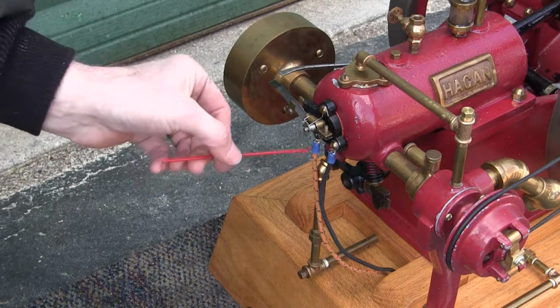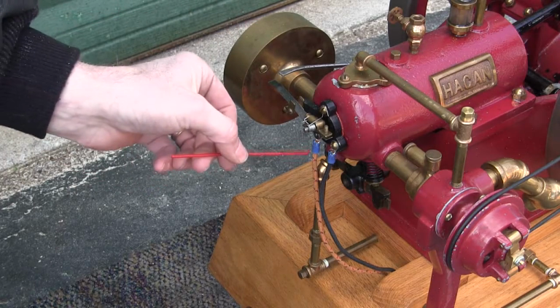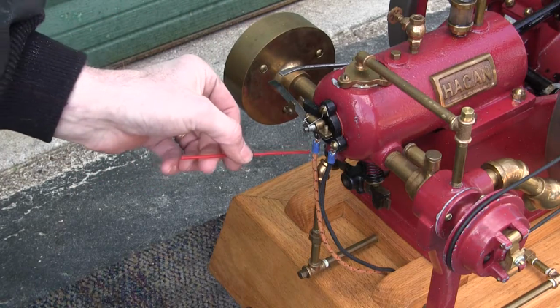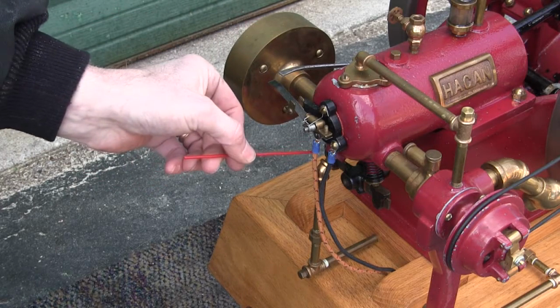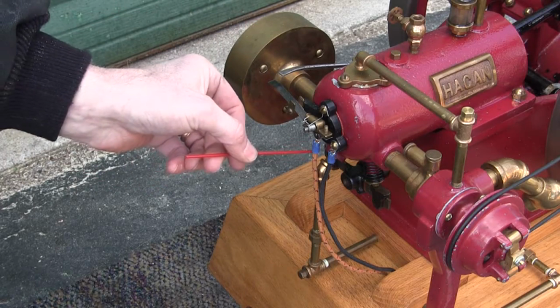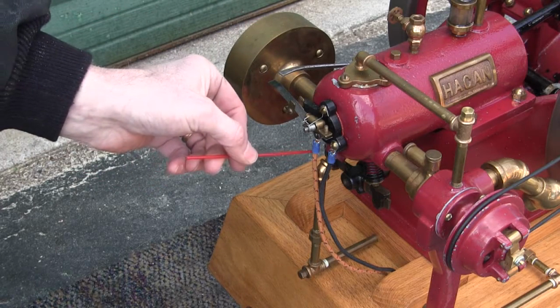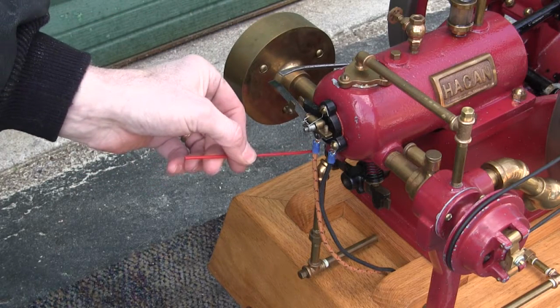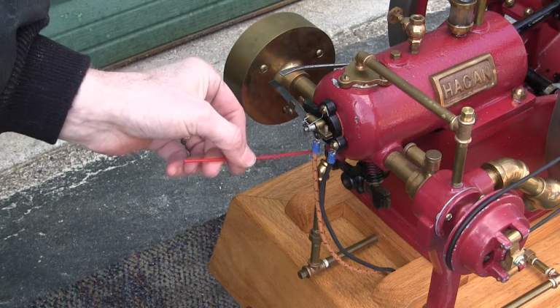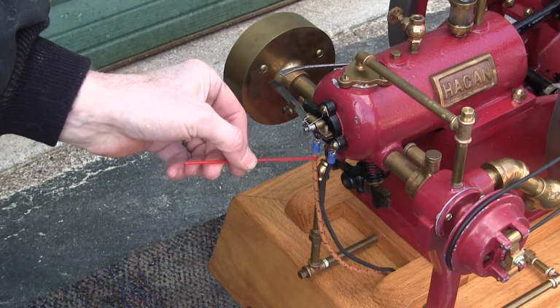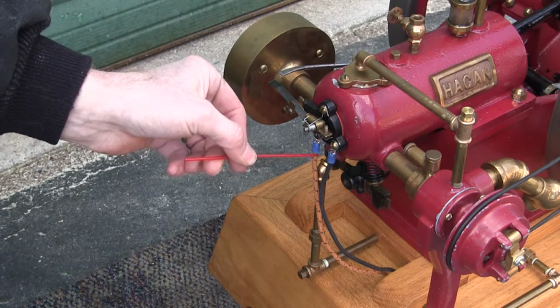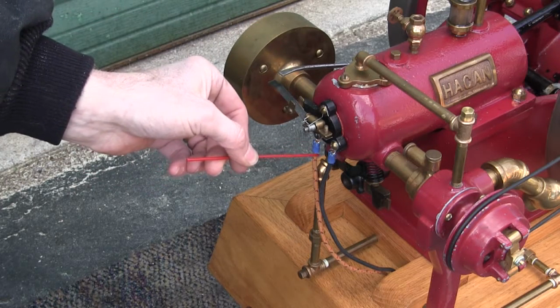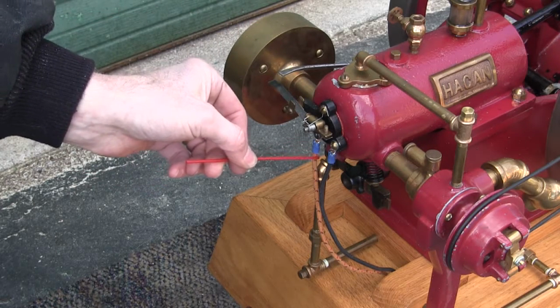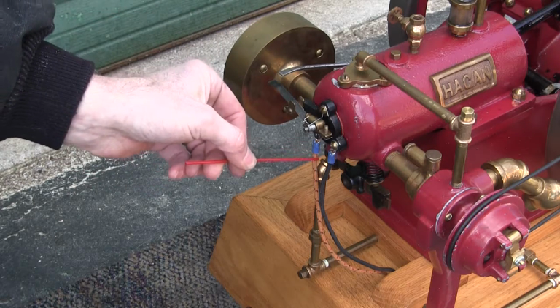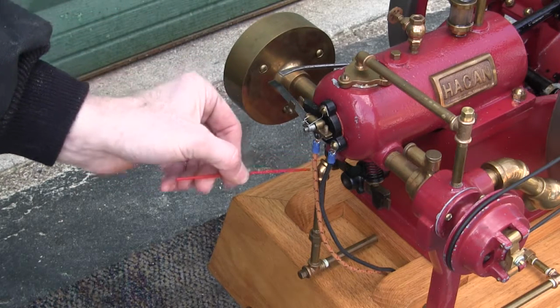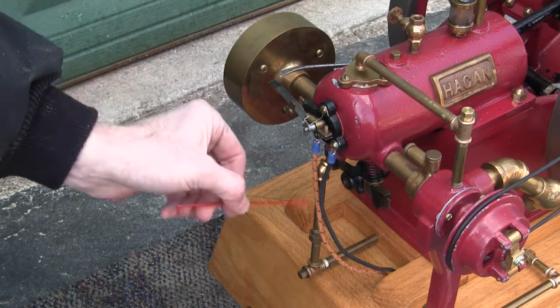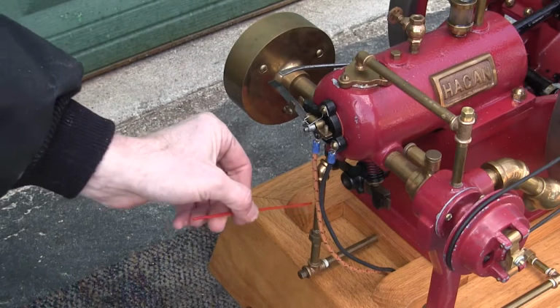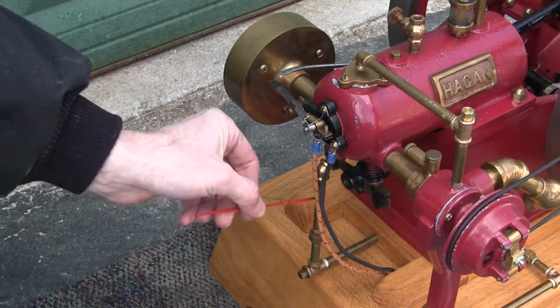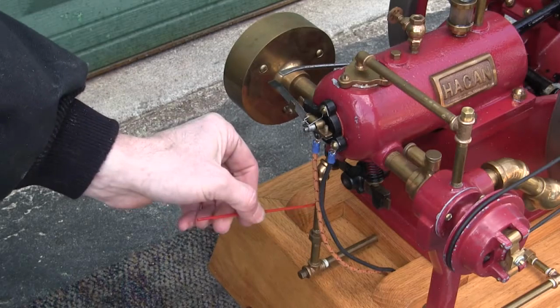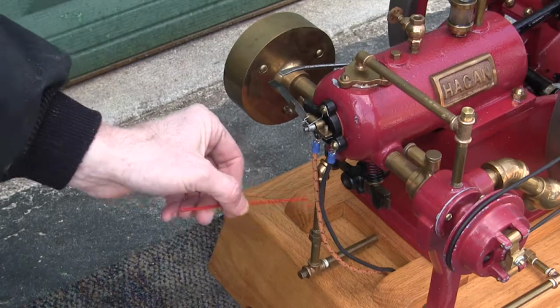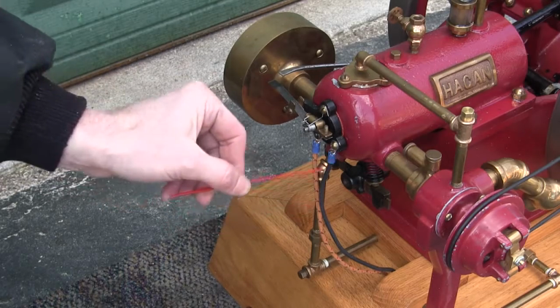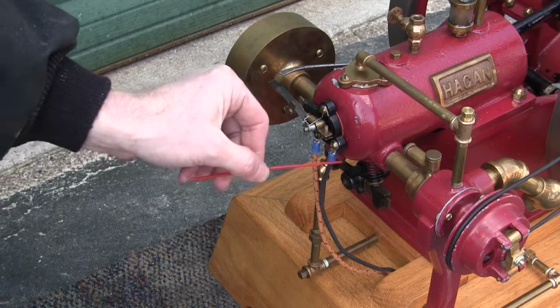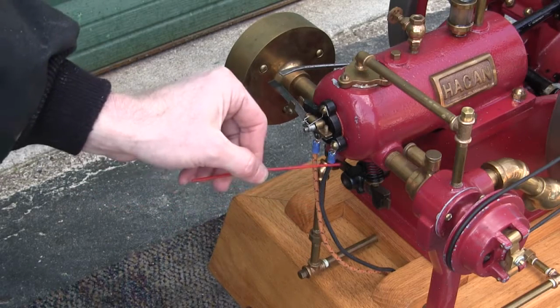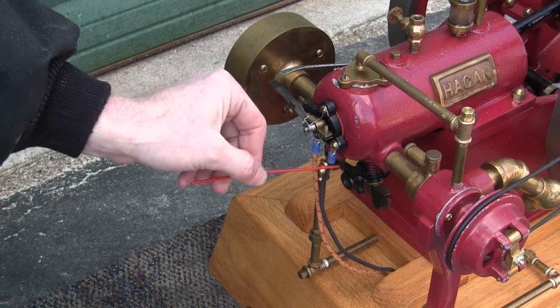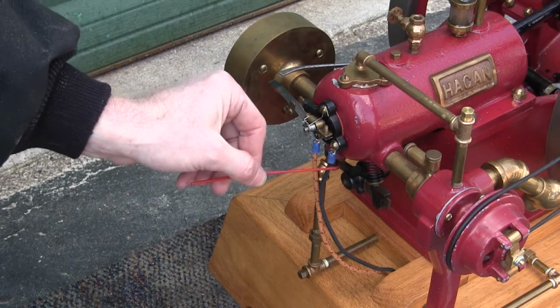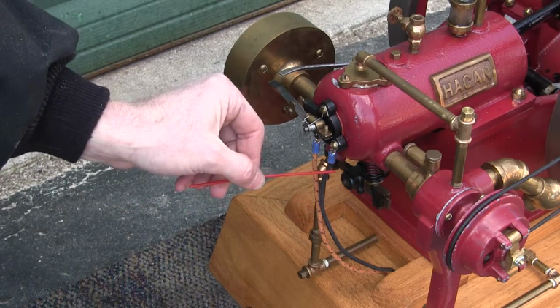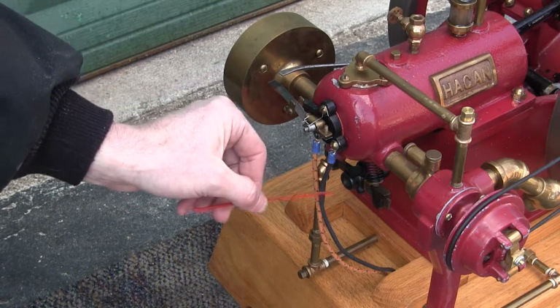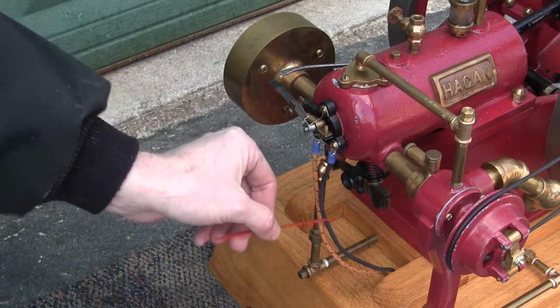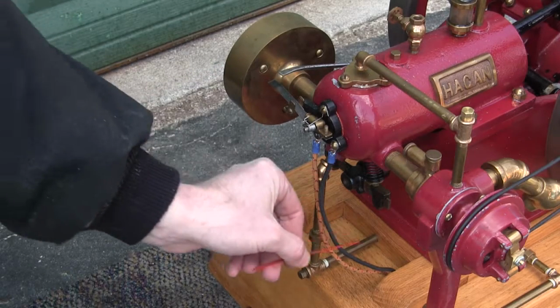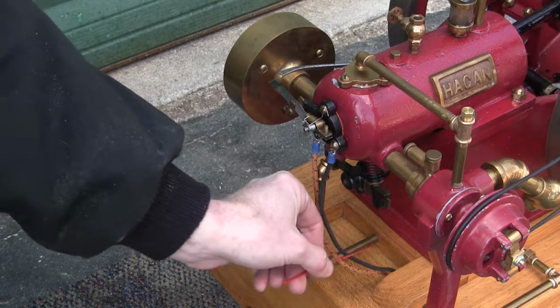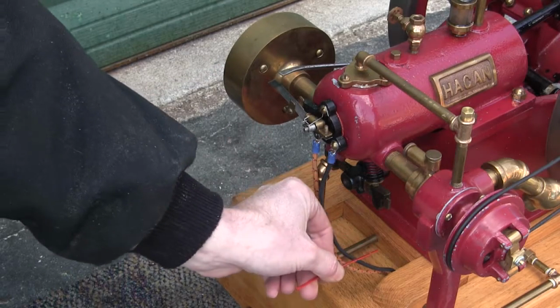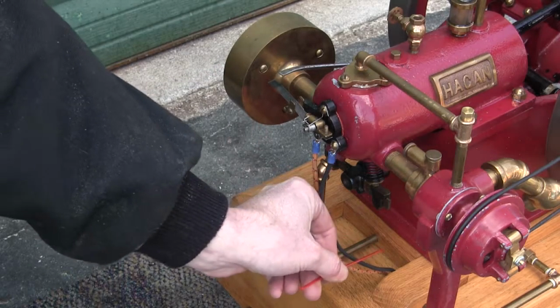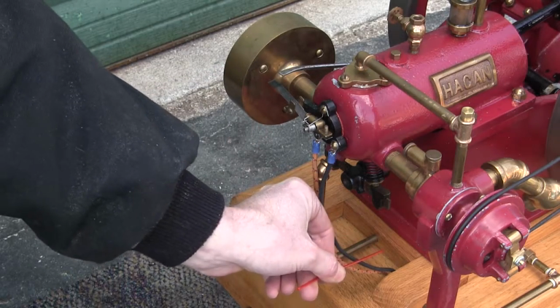This is the positive lead that goes down to the coil. This is the negative lead that goes all the way back to the battery.